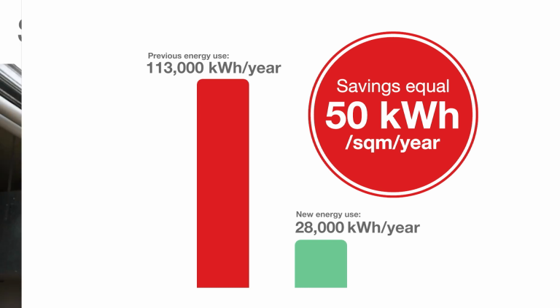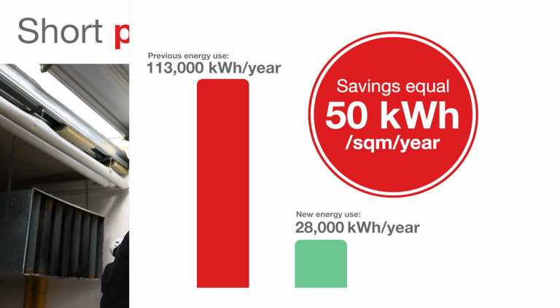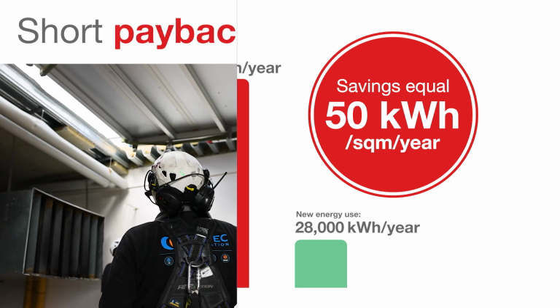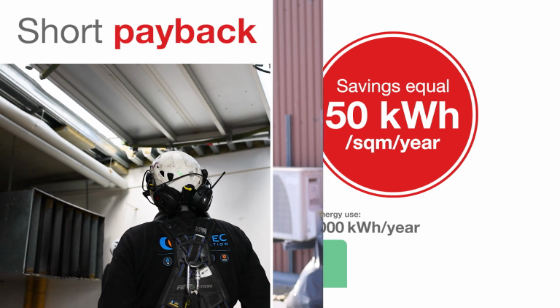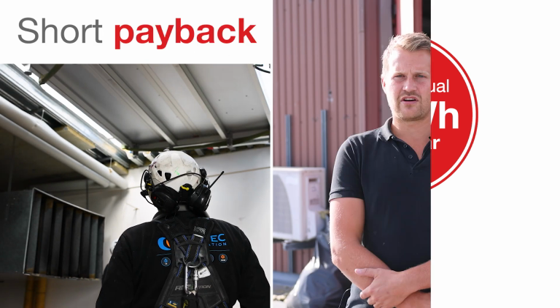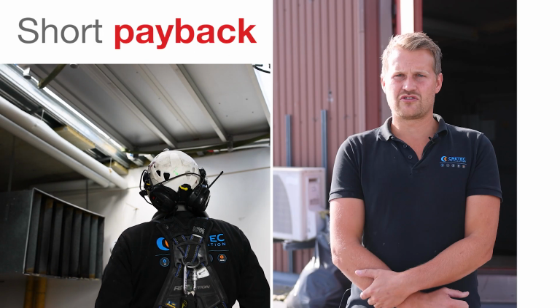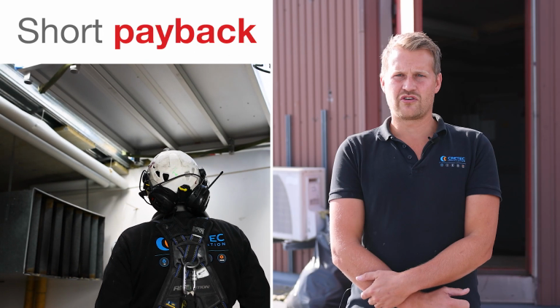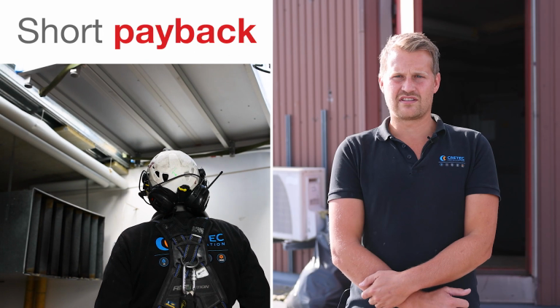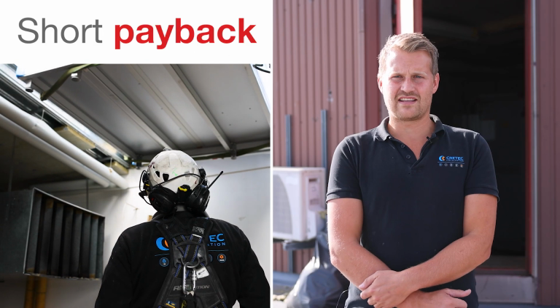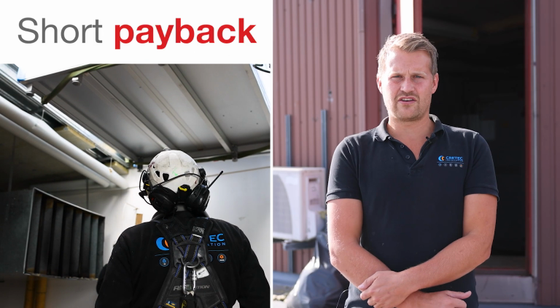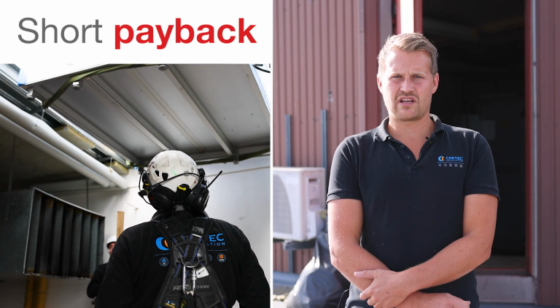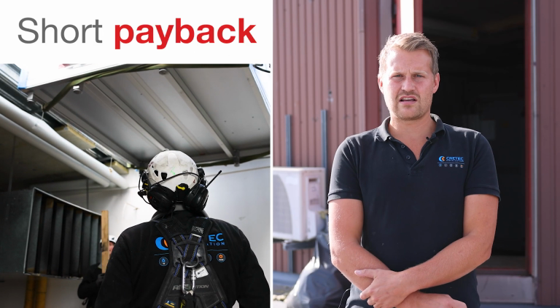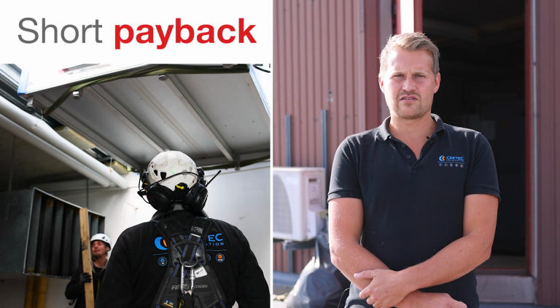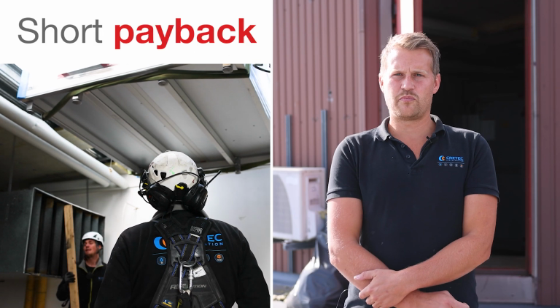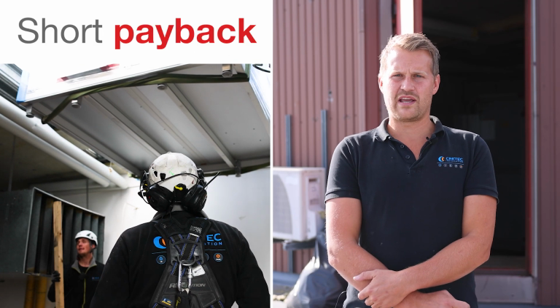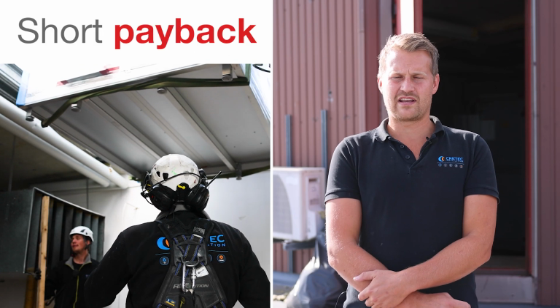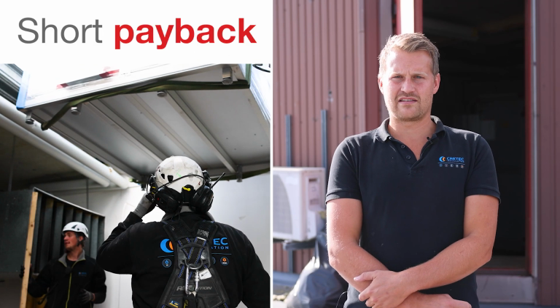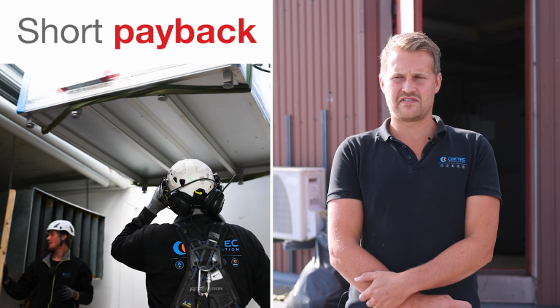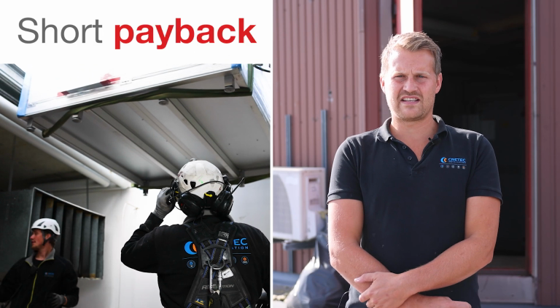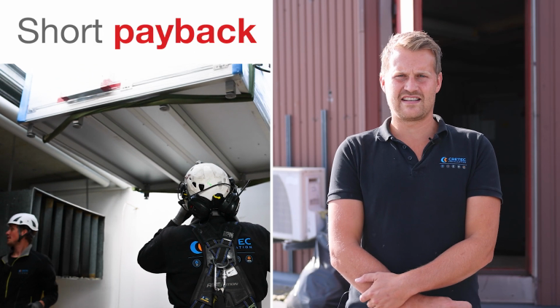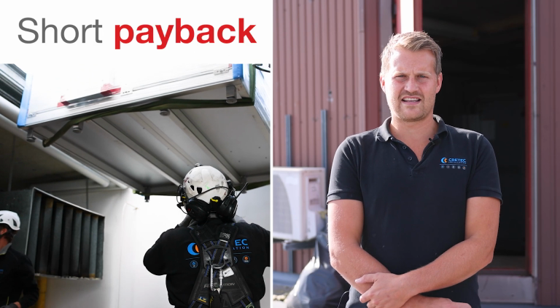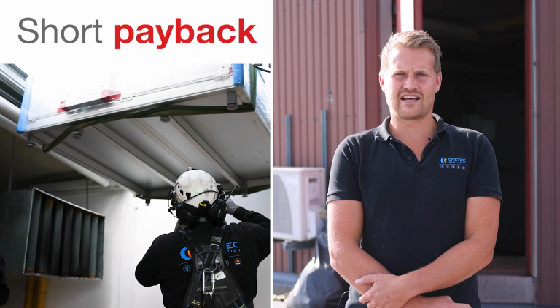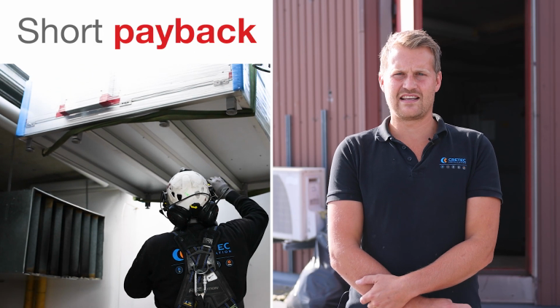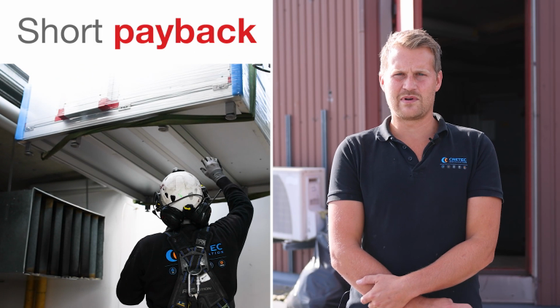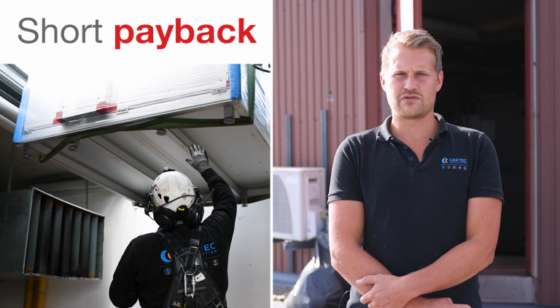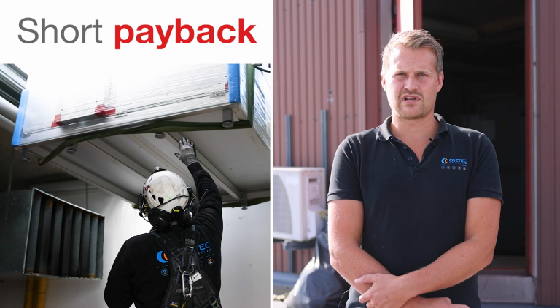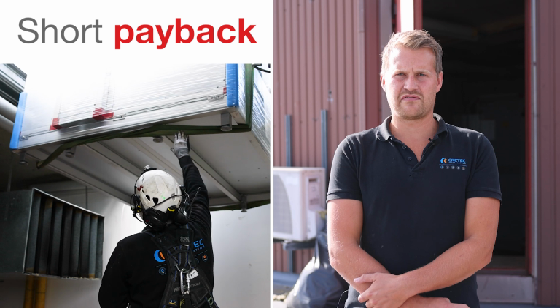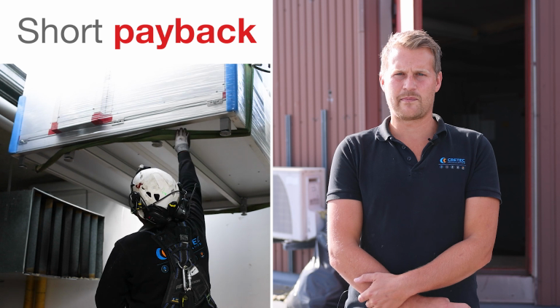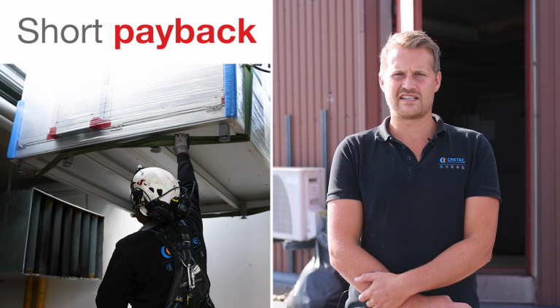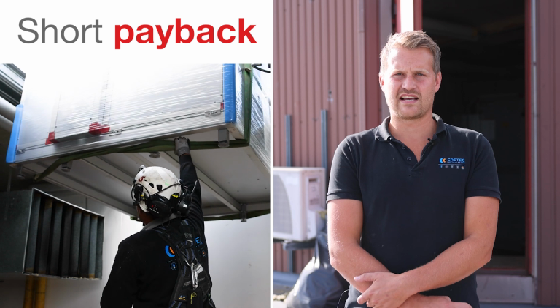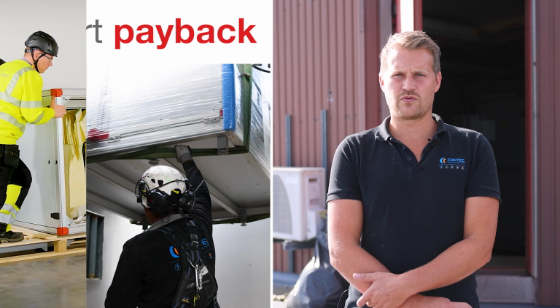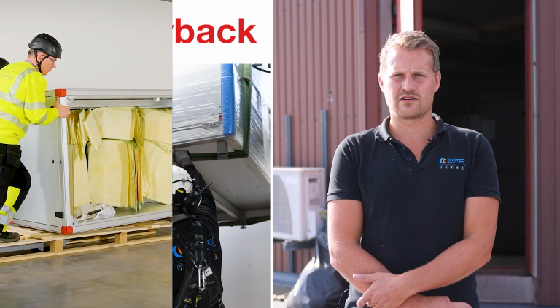This air handling unit exchange took three days. Payback for the property owner is five years.